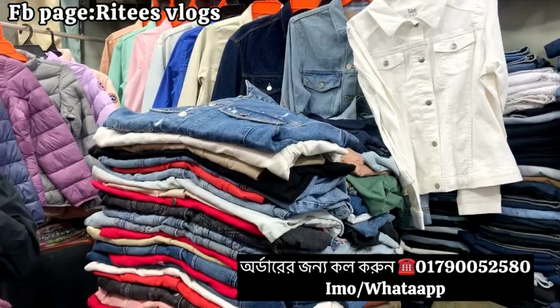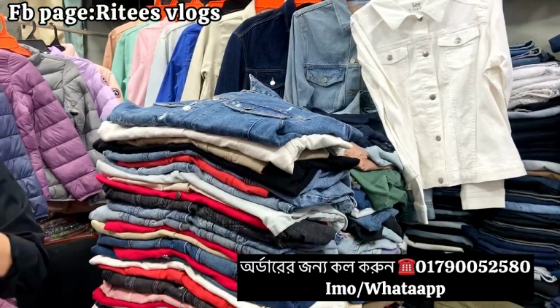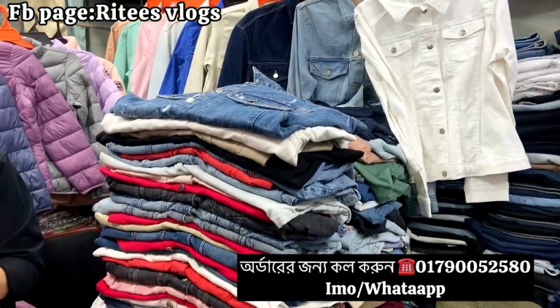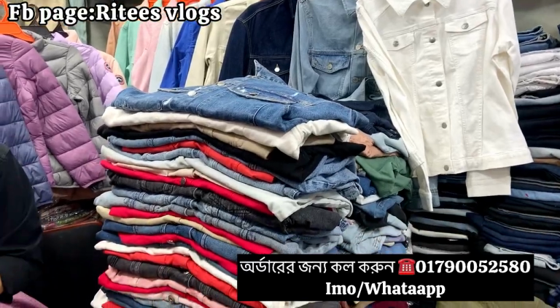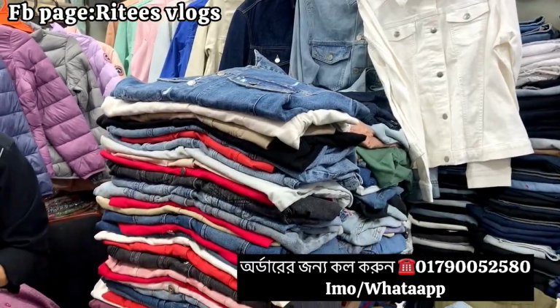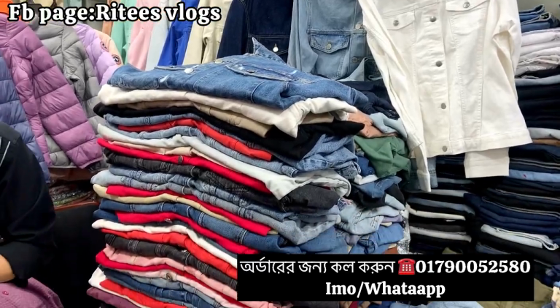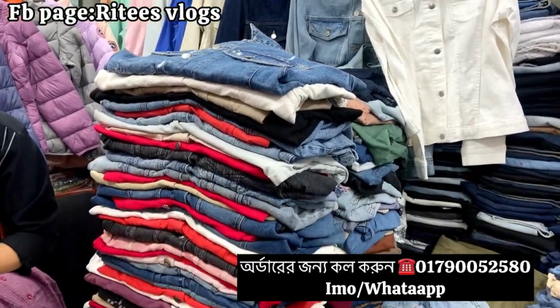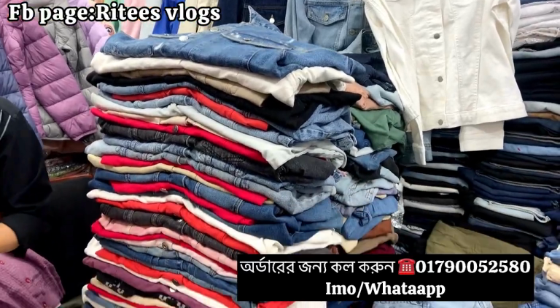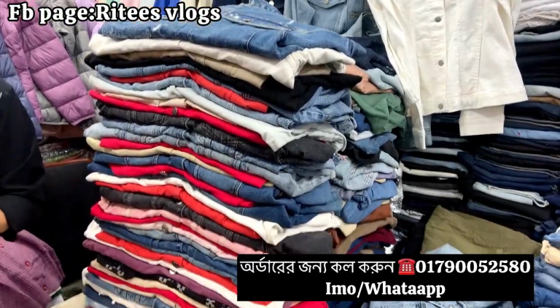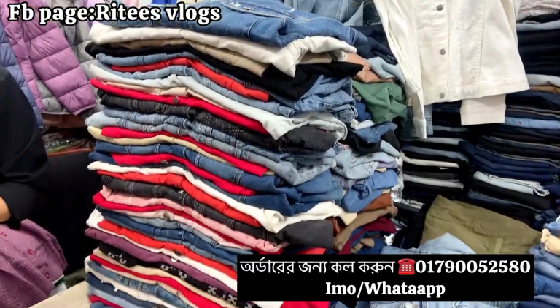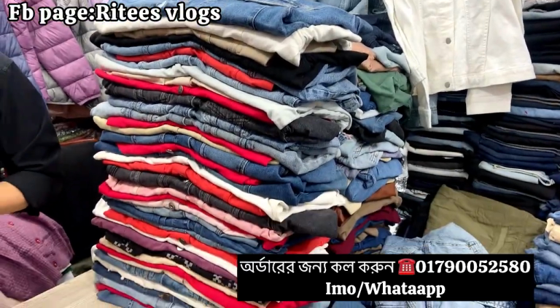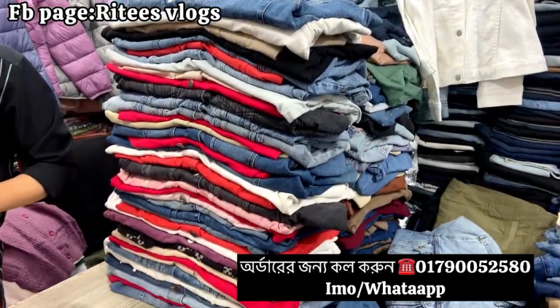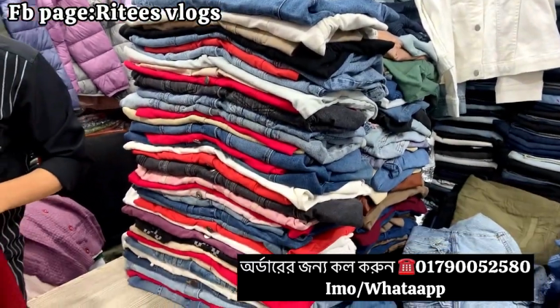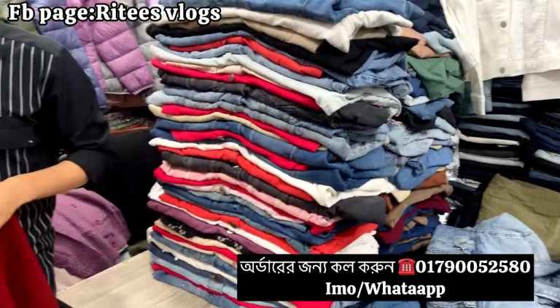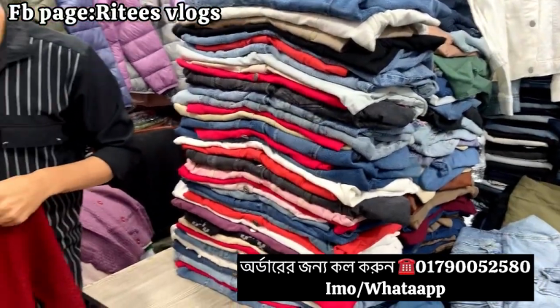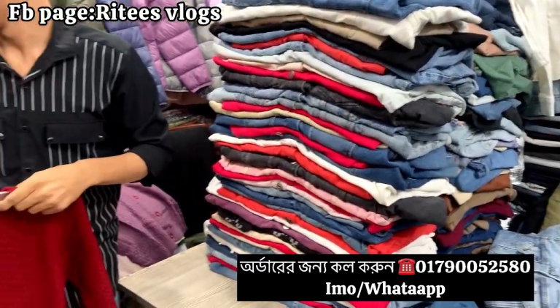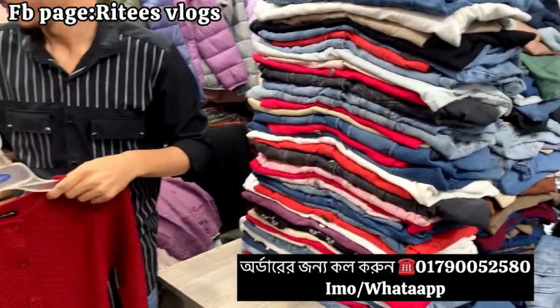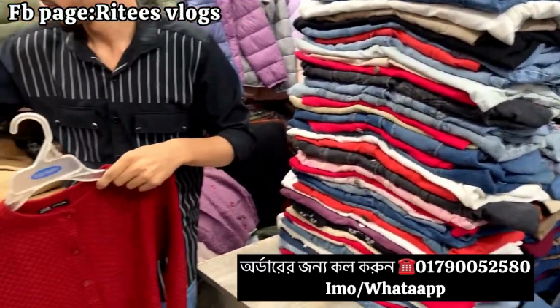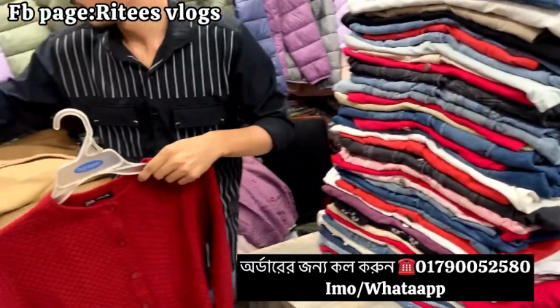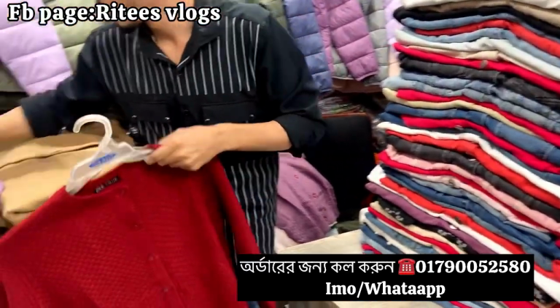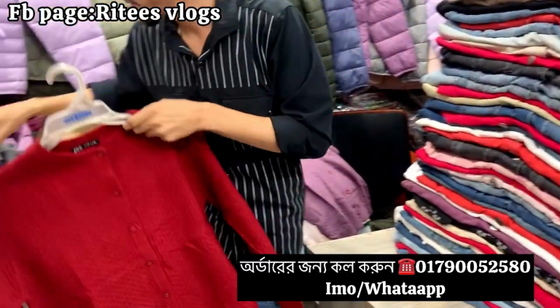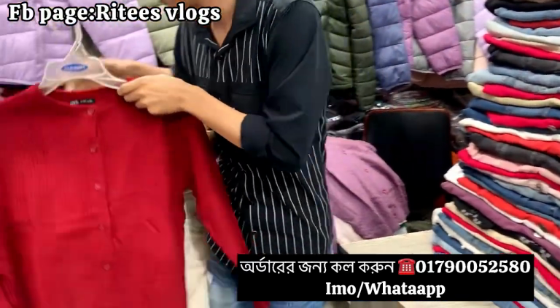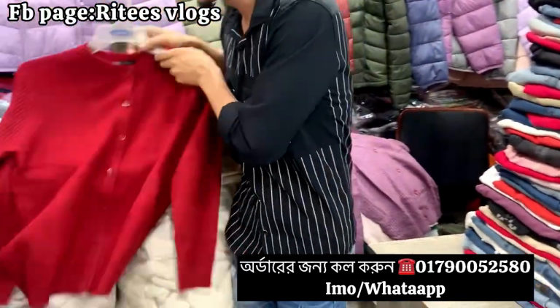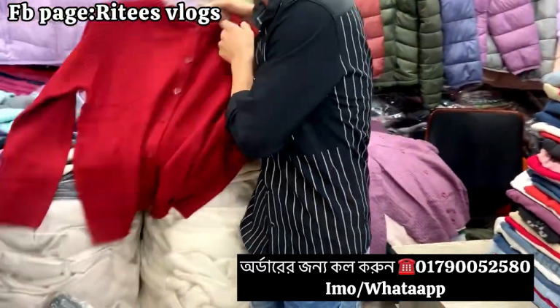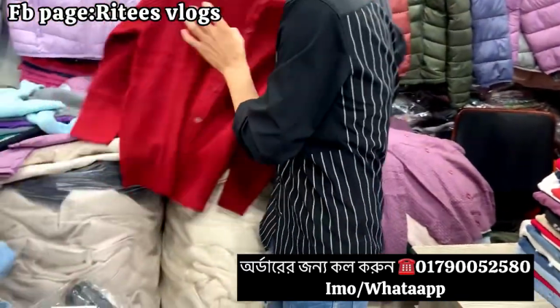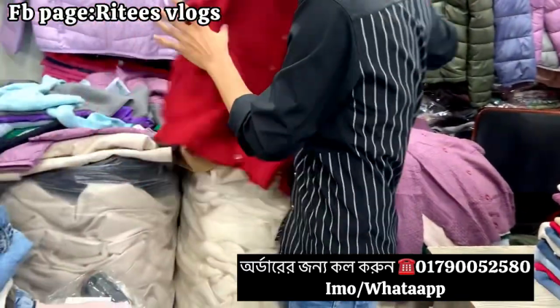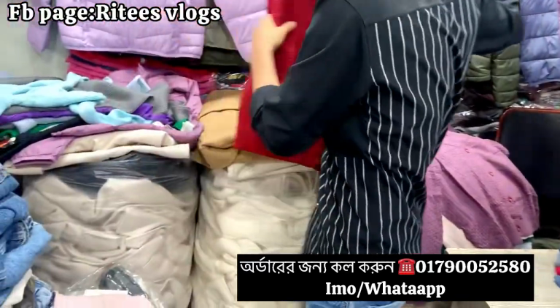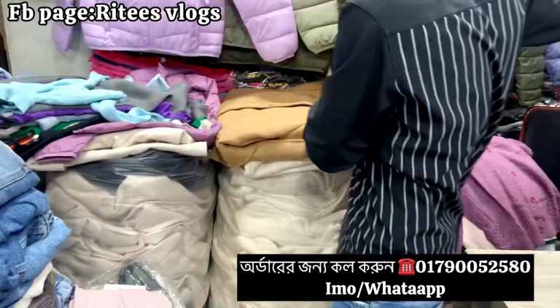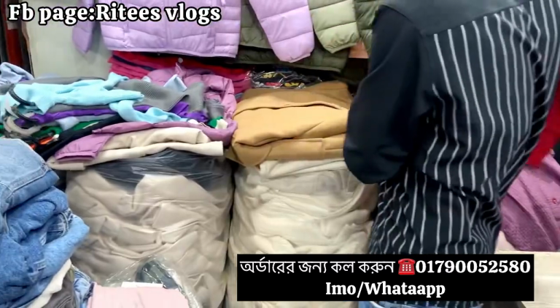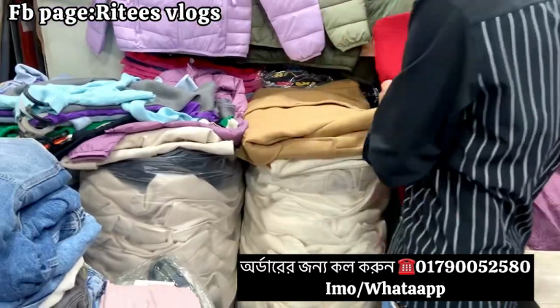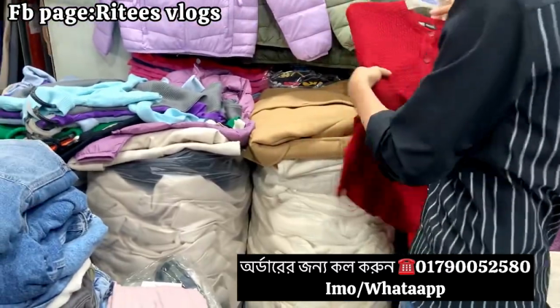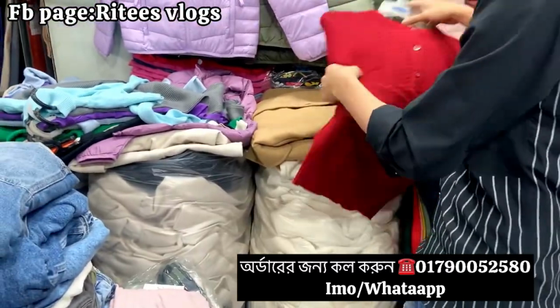Assalamualaikum everyone, how are you? Welcome to the Huckers Market. It's a reasonable price of the export quality.